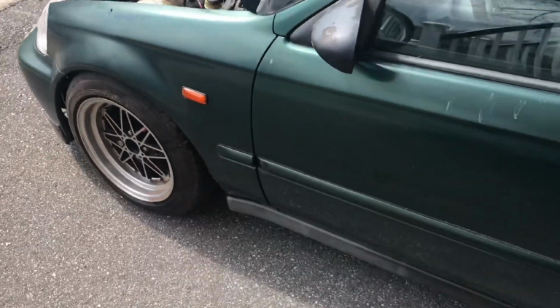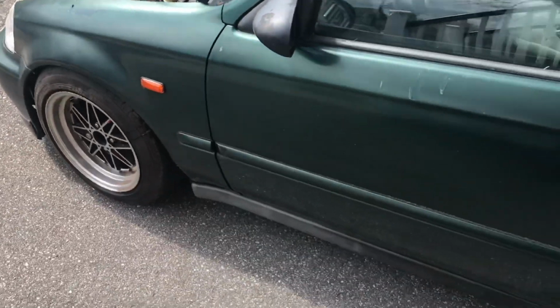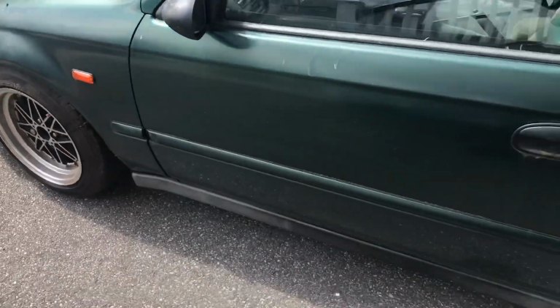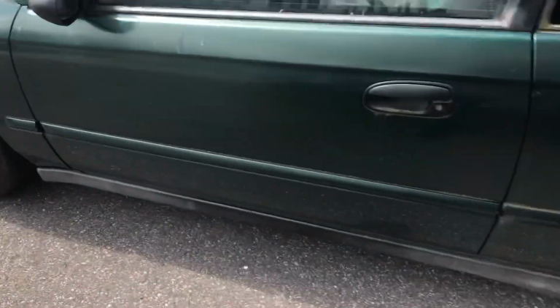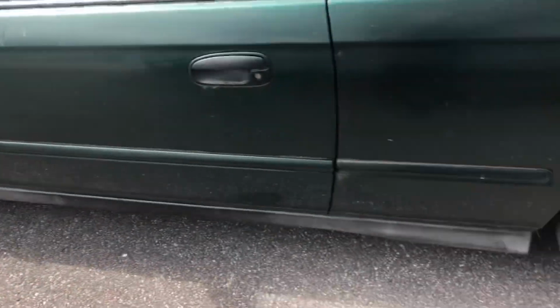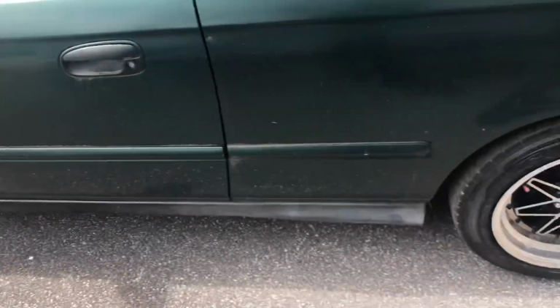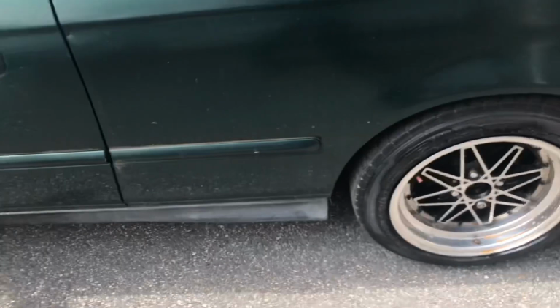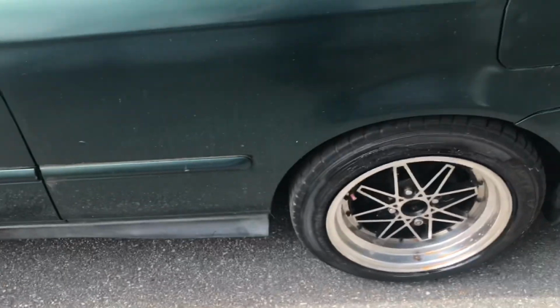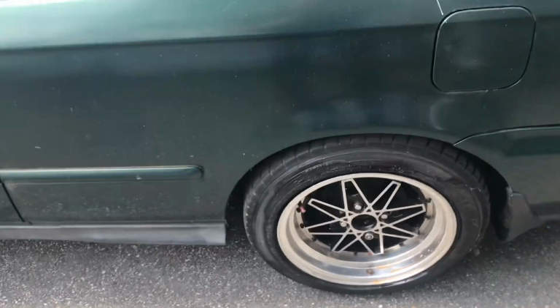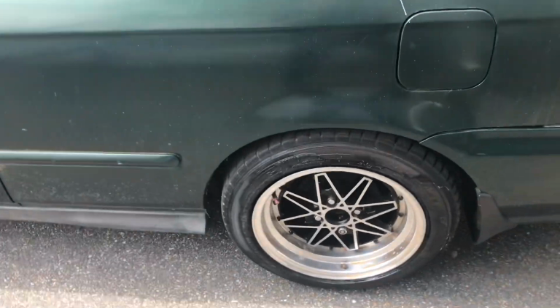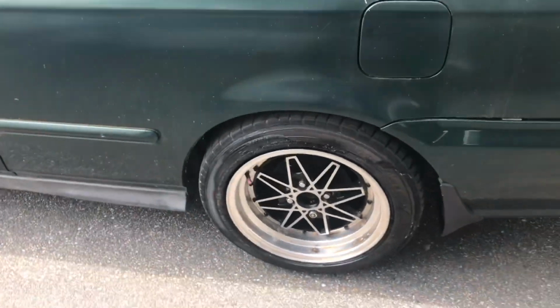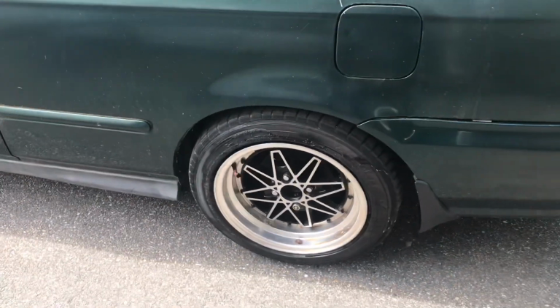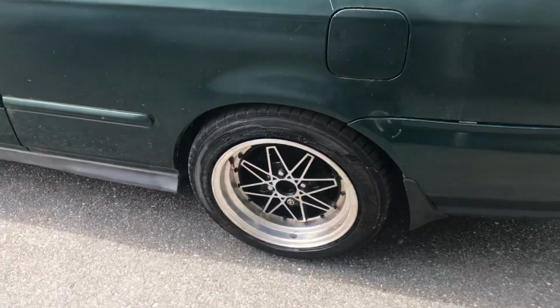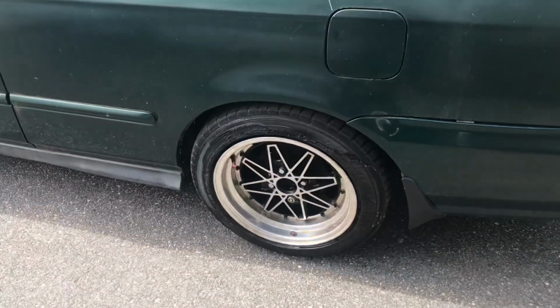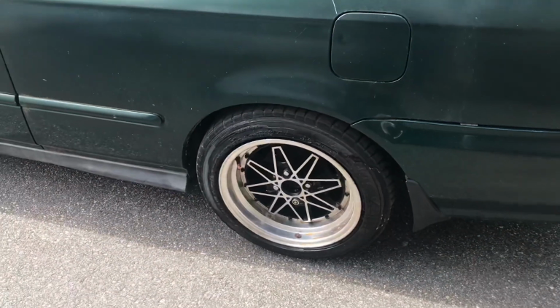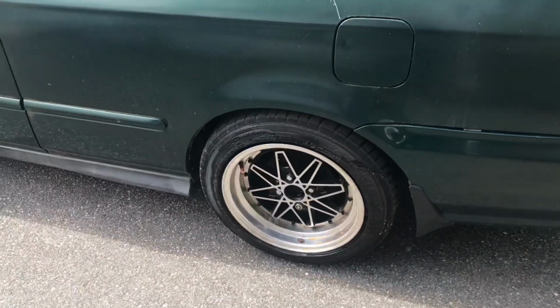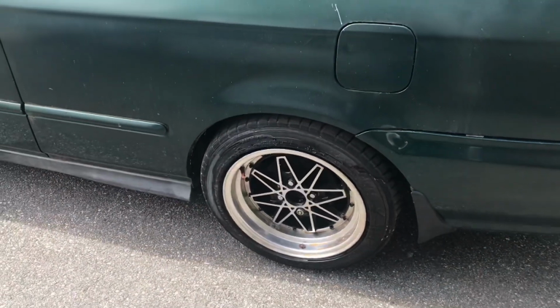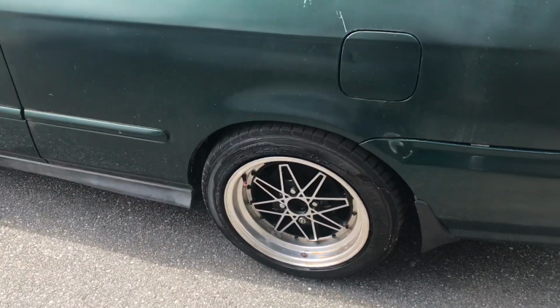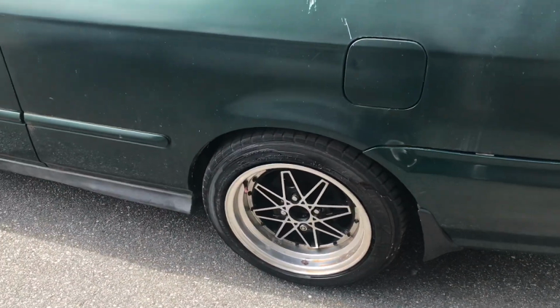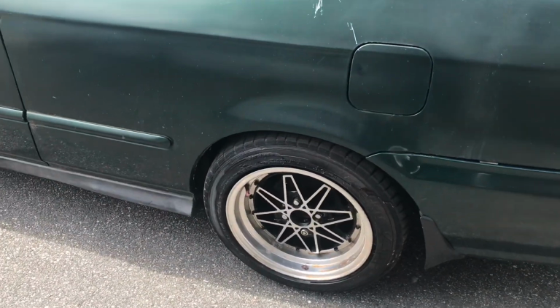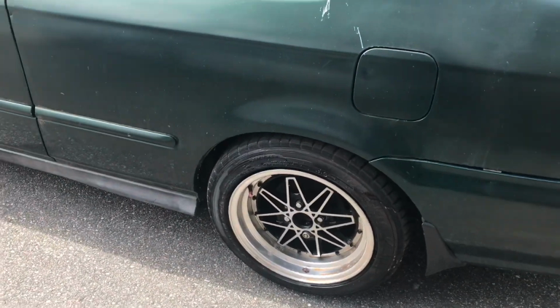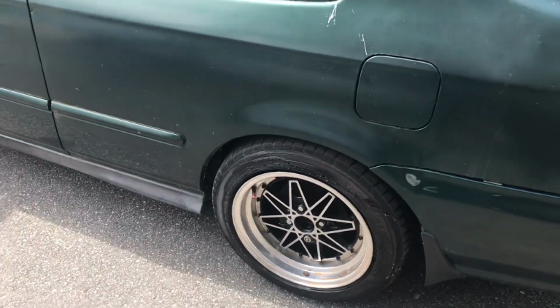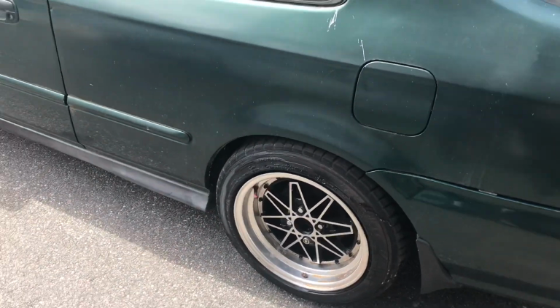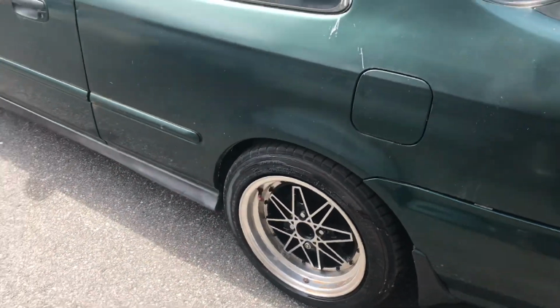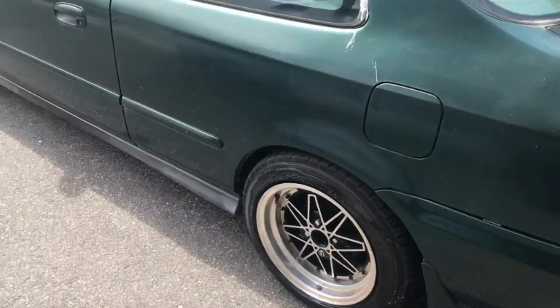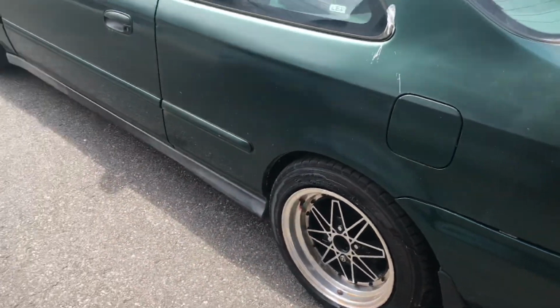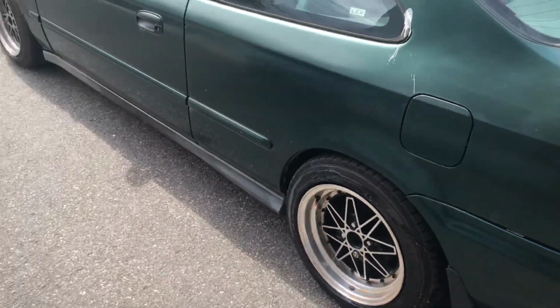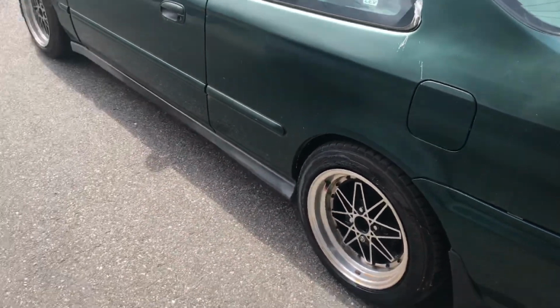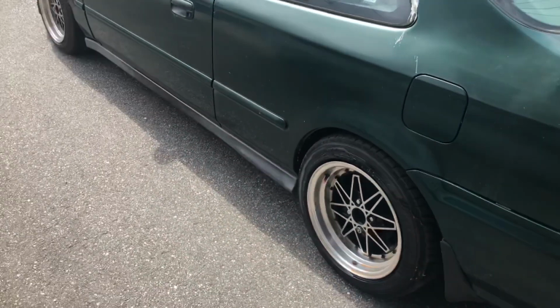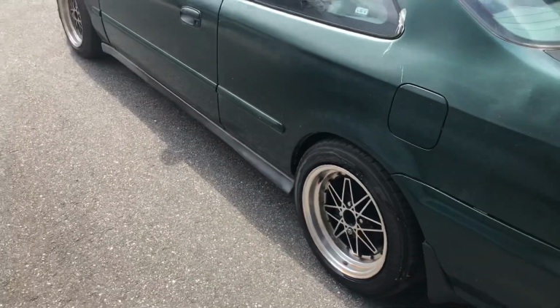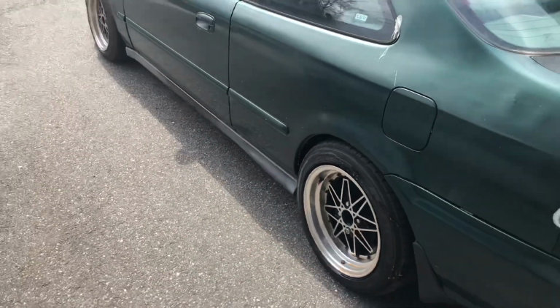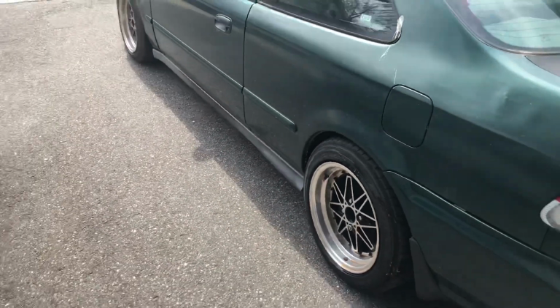Already started degreasing the wheels. Those are going to clean up really nice — they already look good now just with the degreaser ran over them.